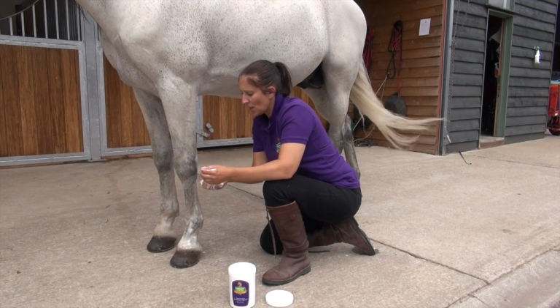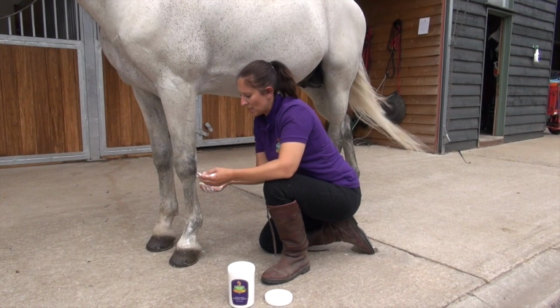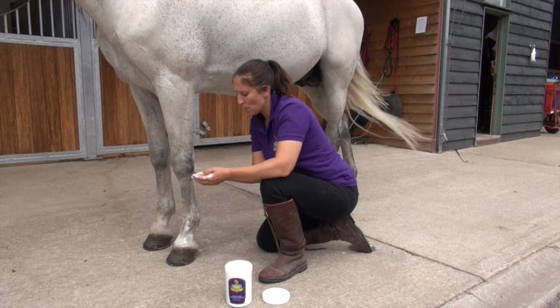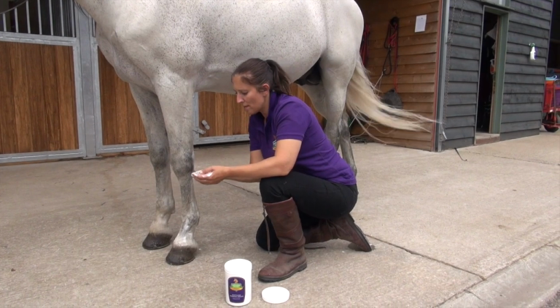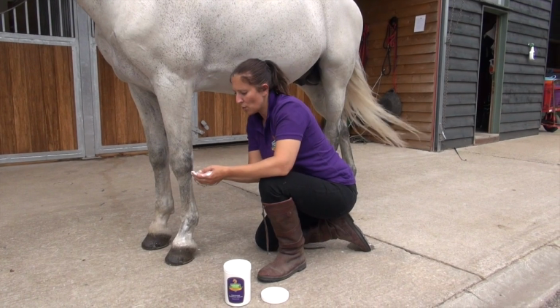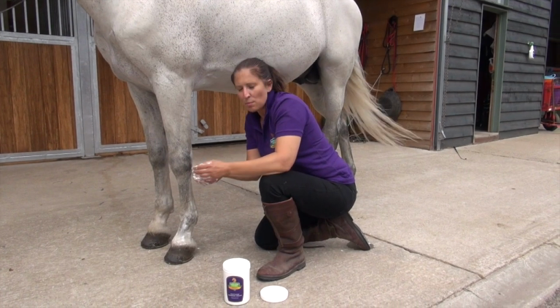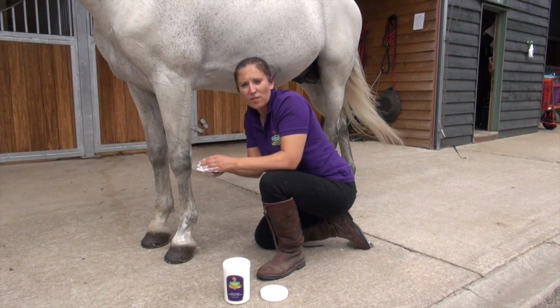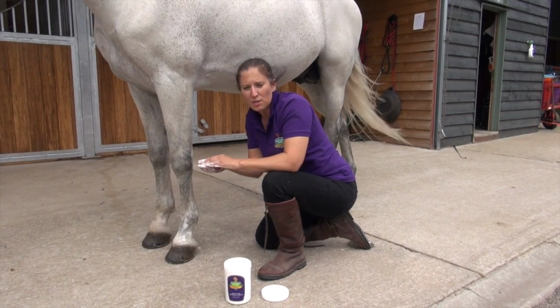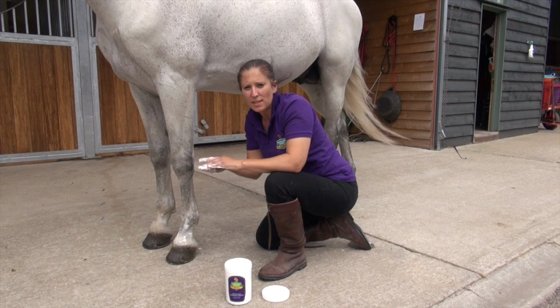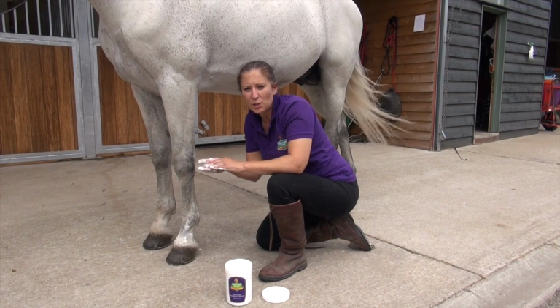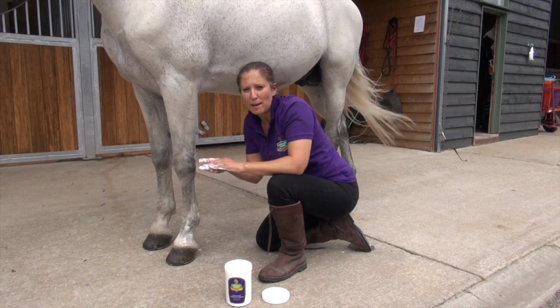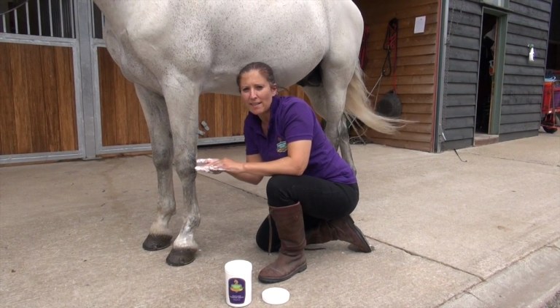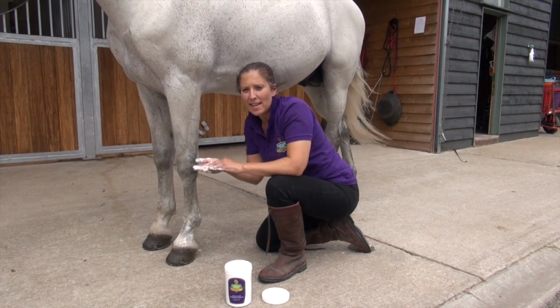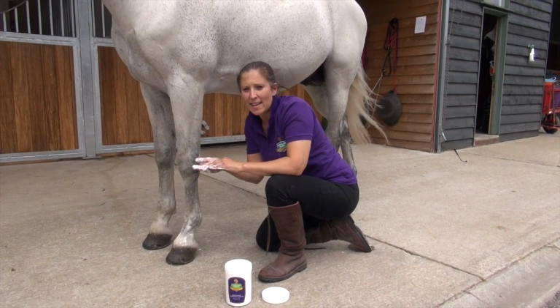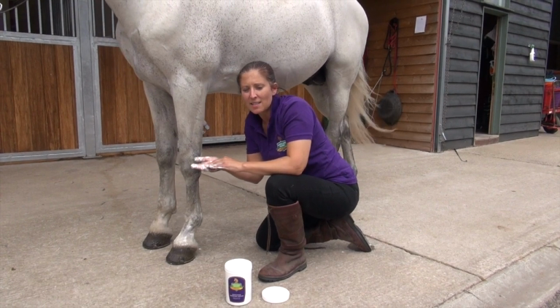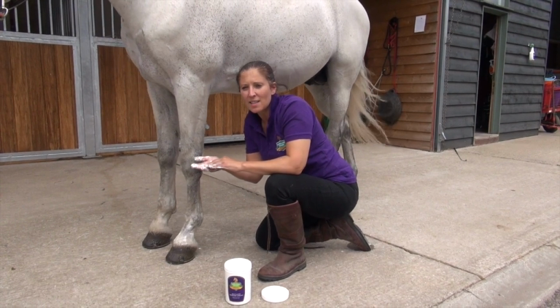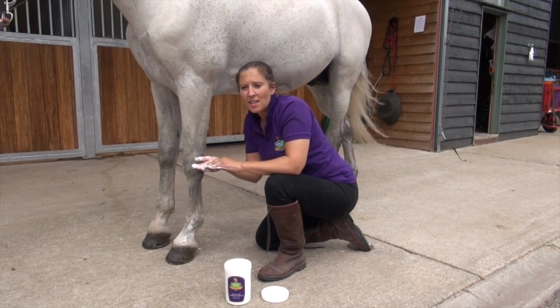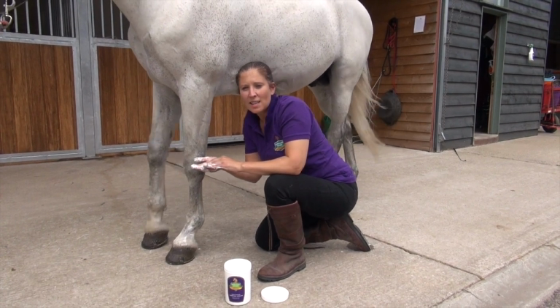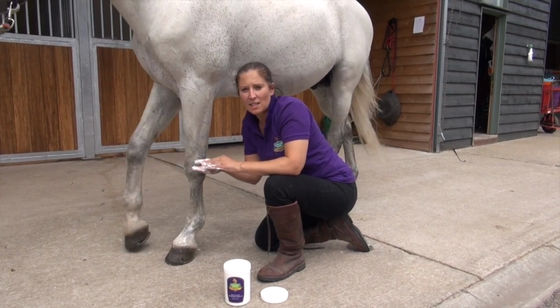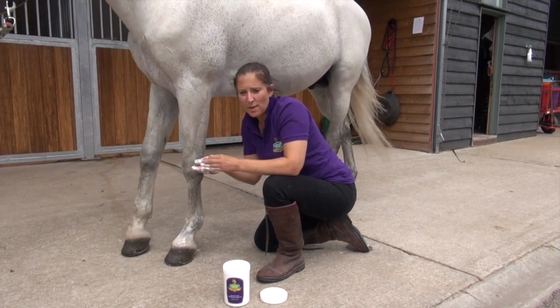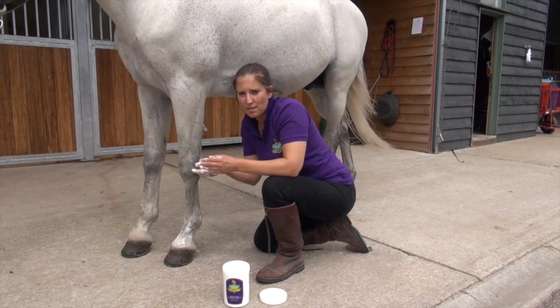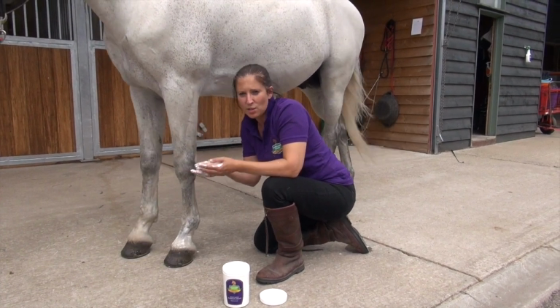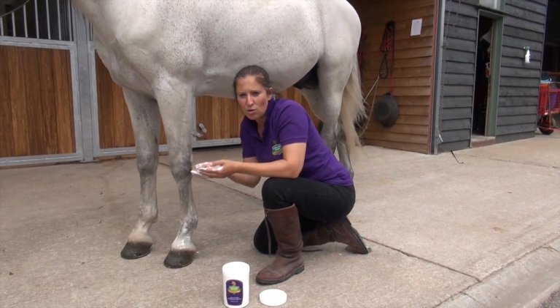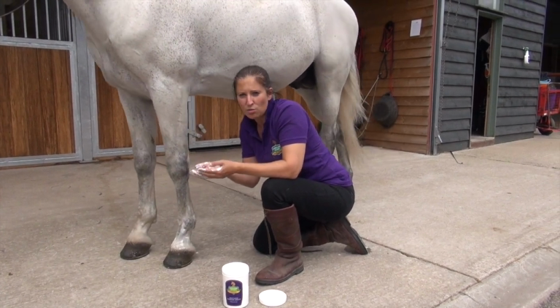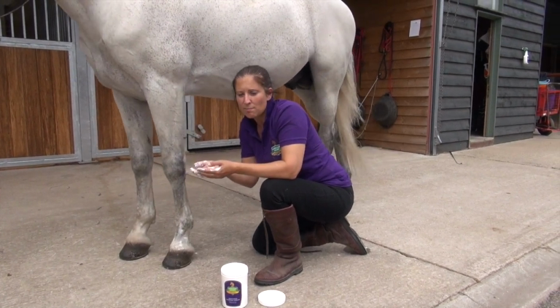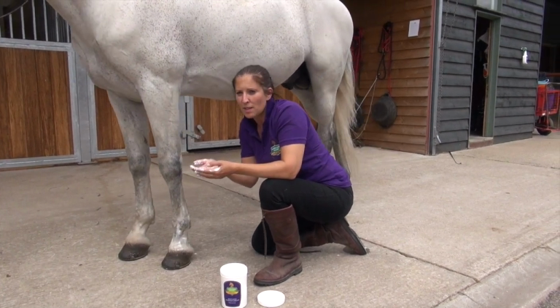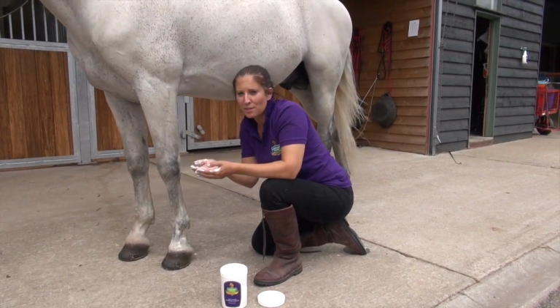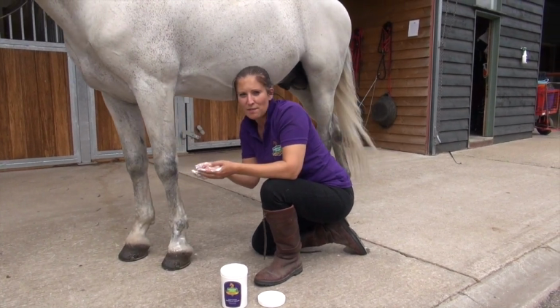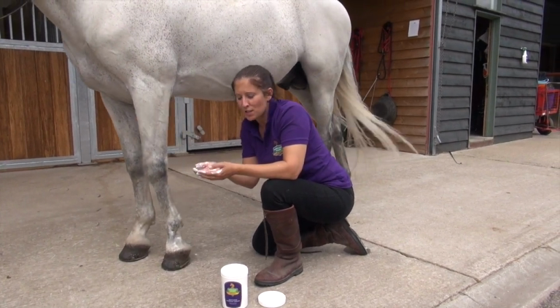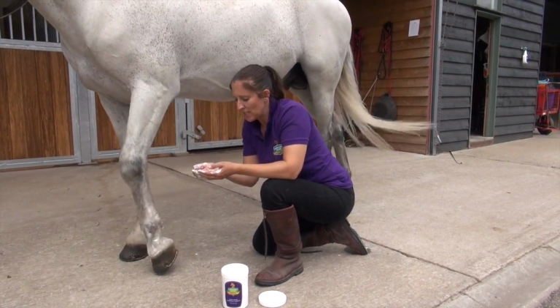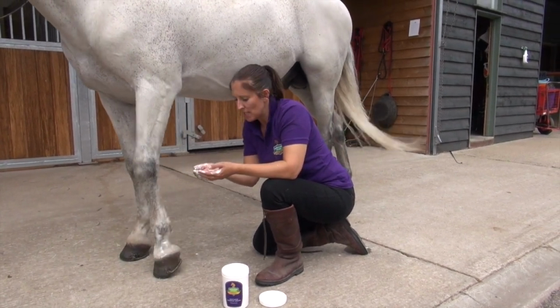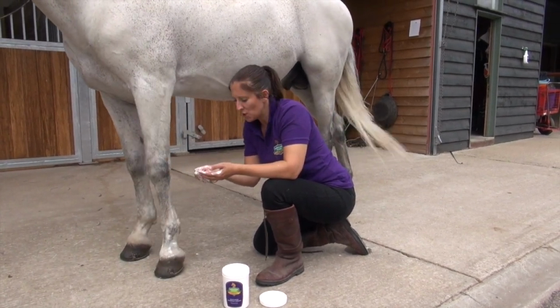The barrier cream provides a really good barrier against things like rain, scalds, mud, fever, and sweet itch.